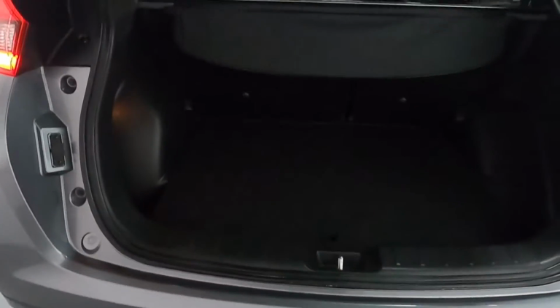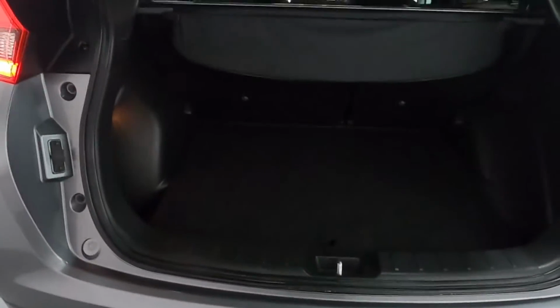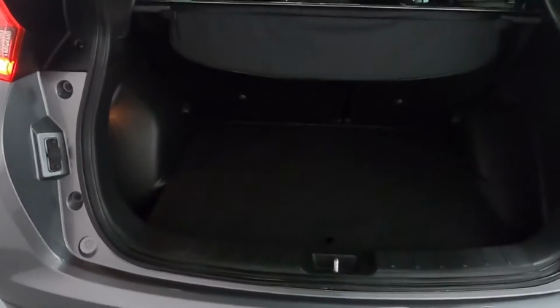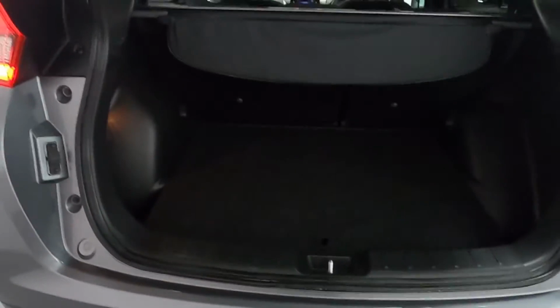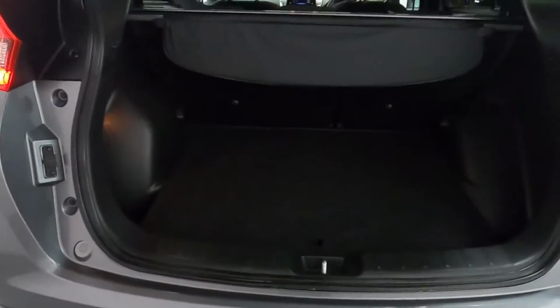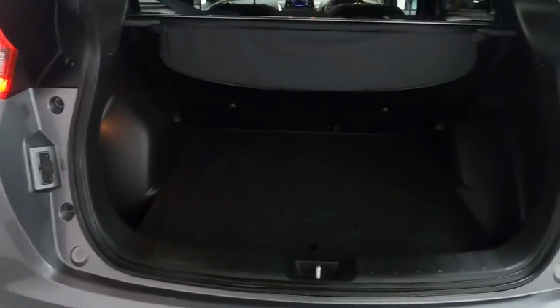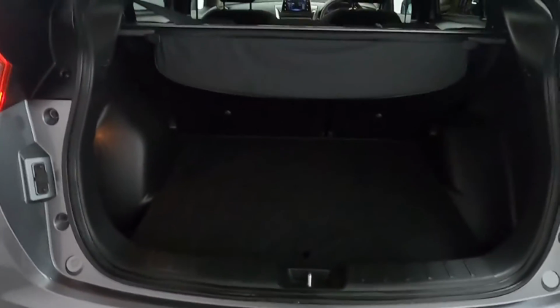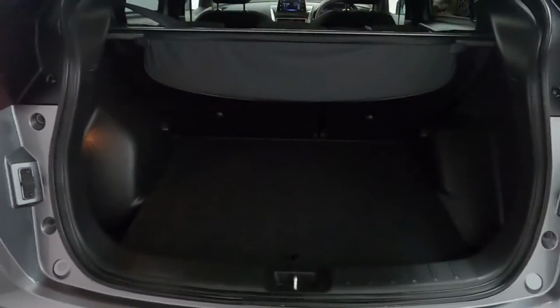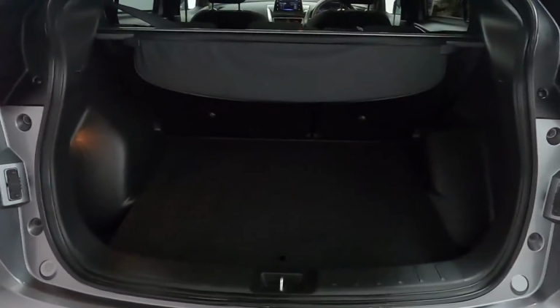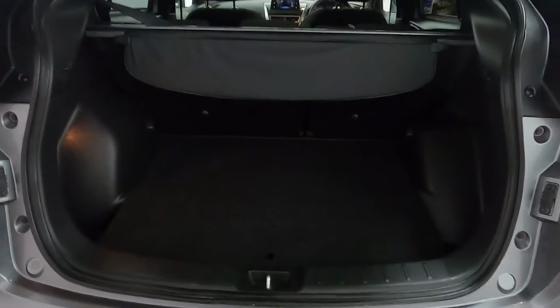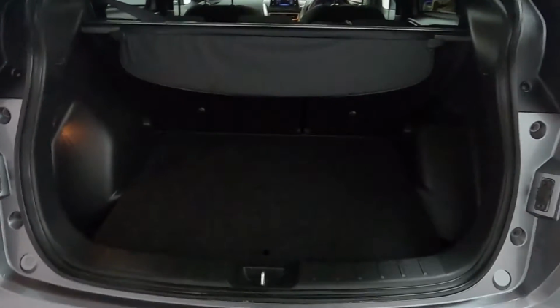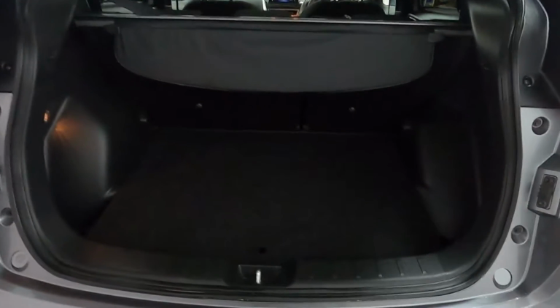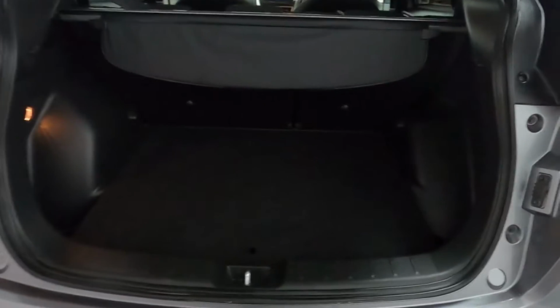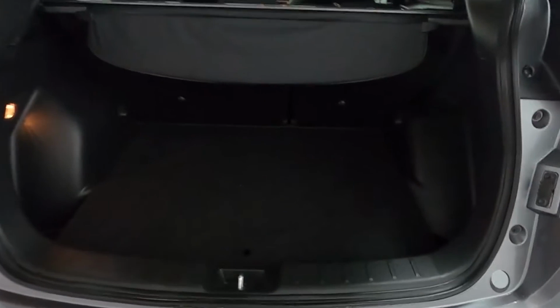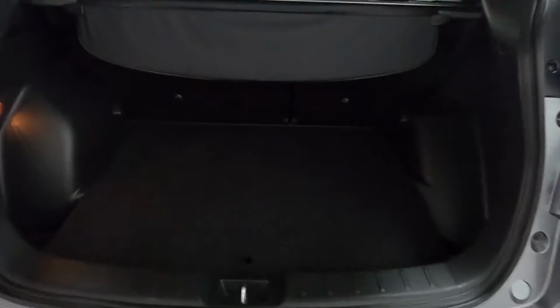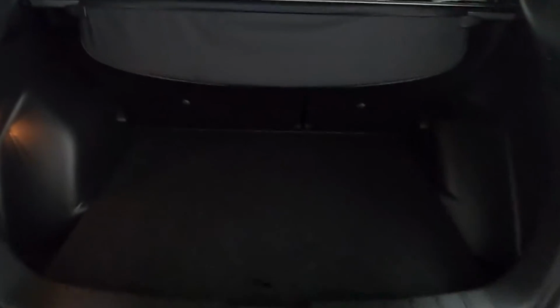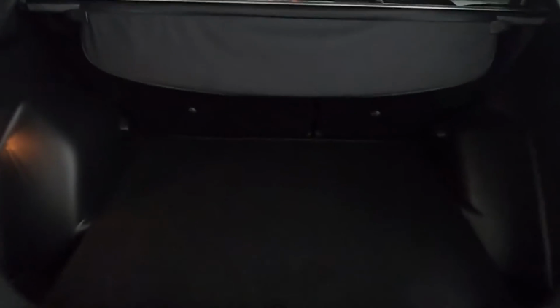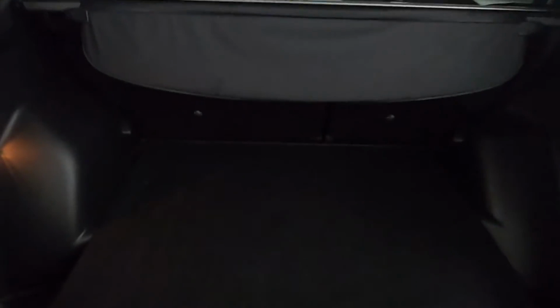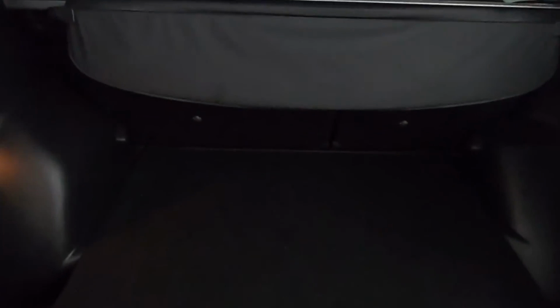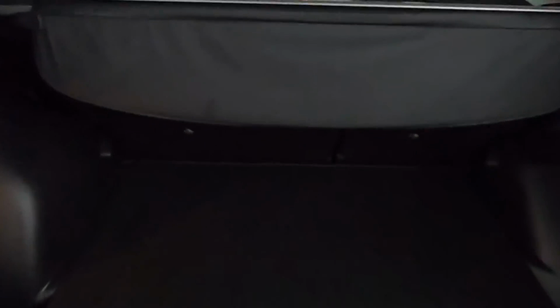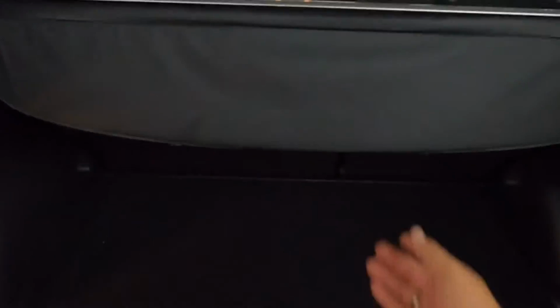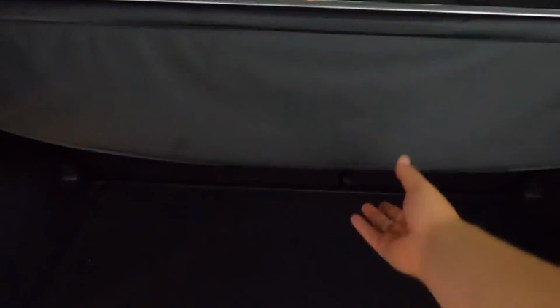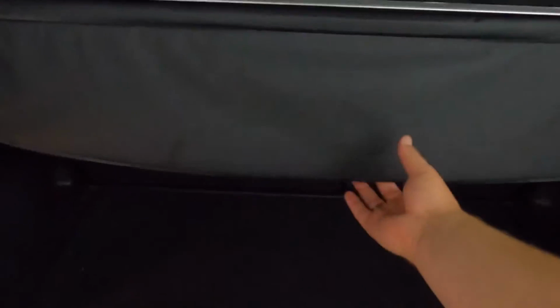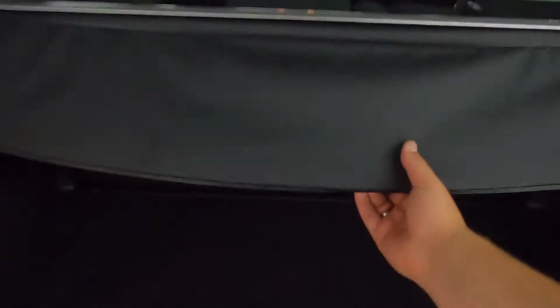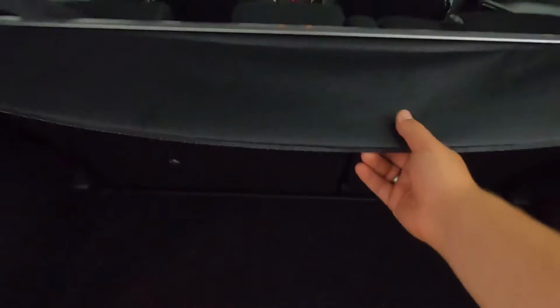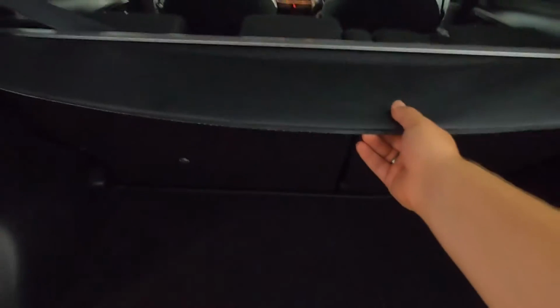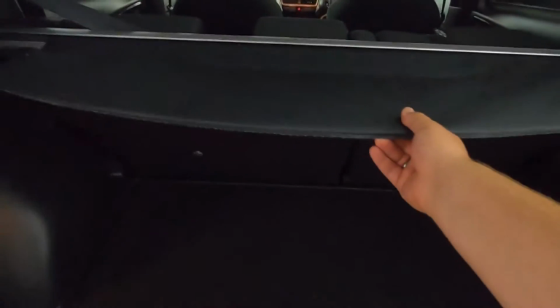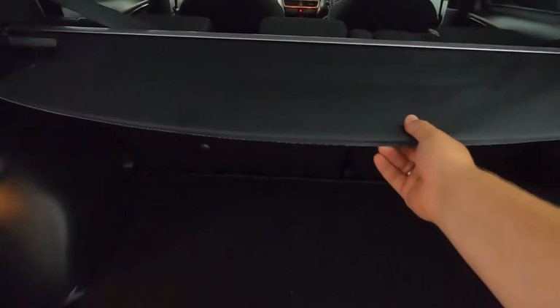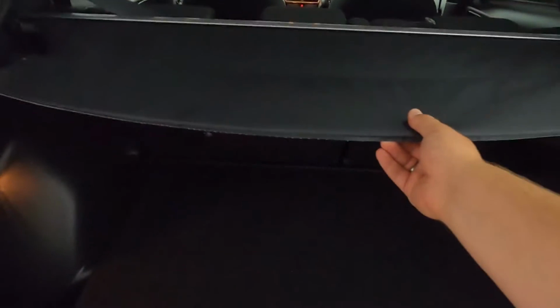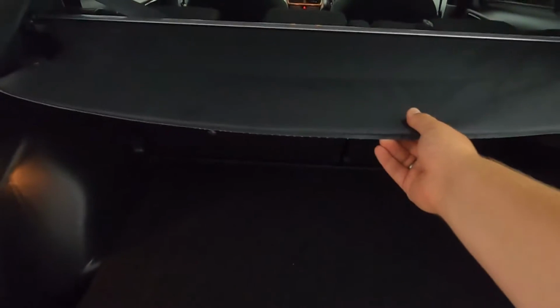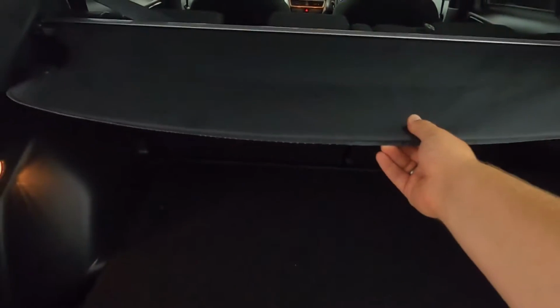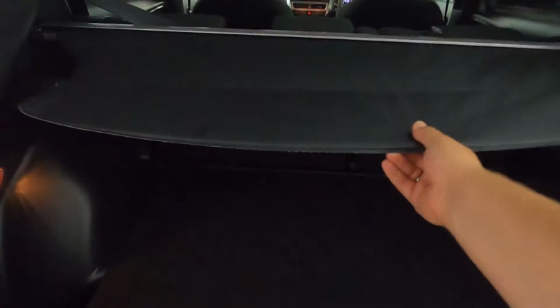Like I said, nice and spacious. There's a nice big boot here with a cover that pulls across.